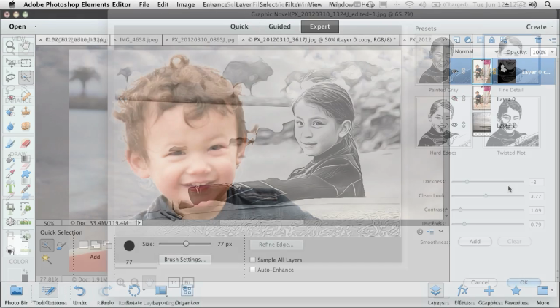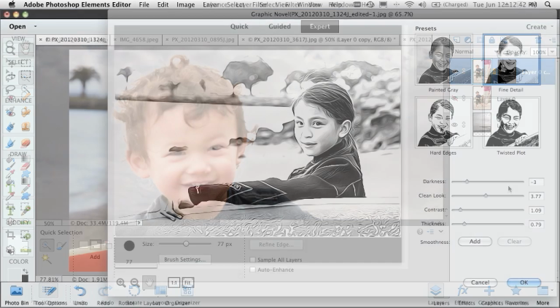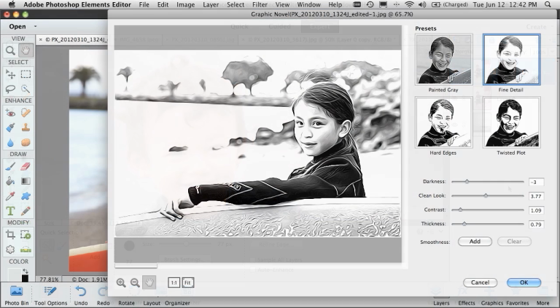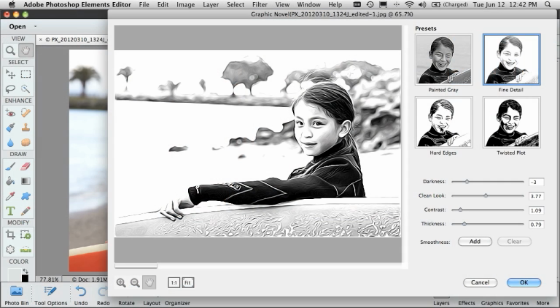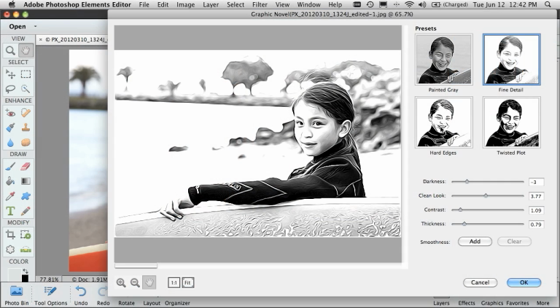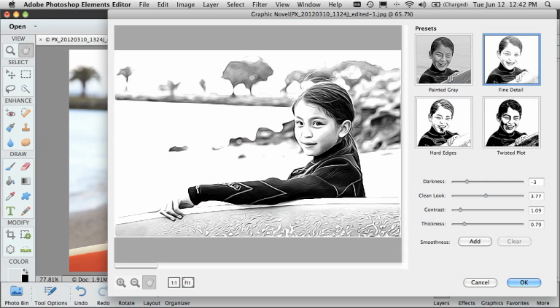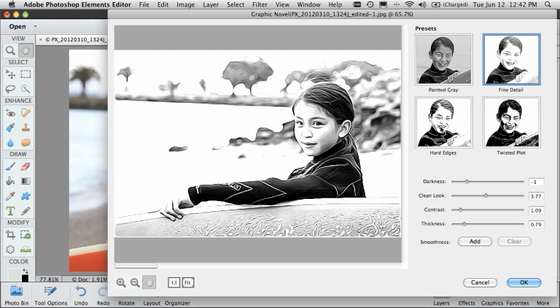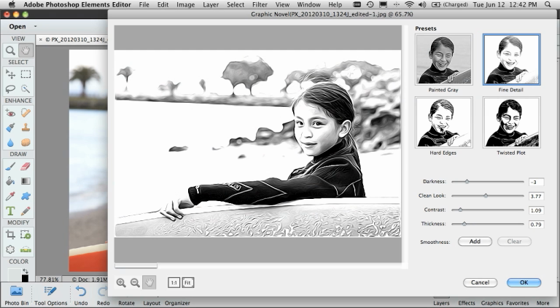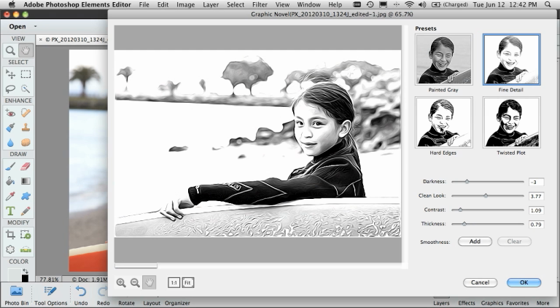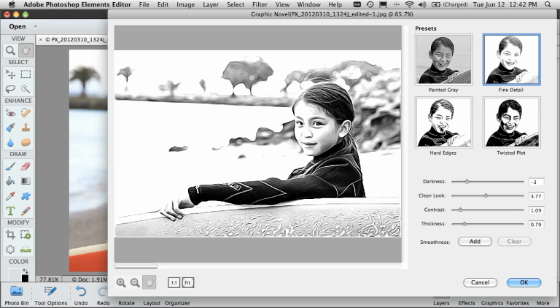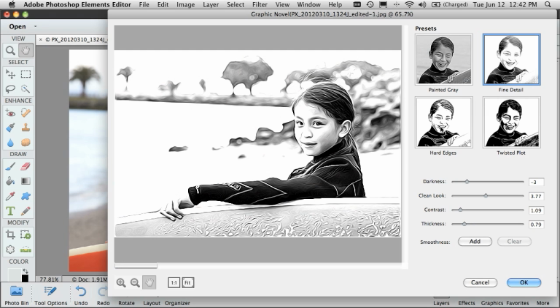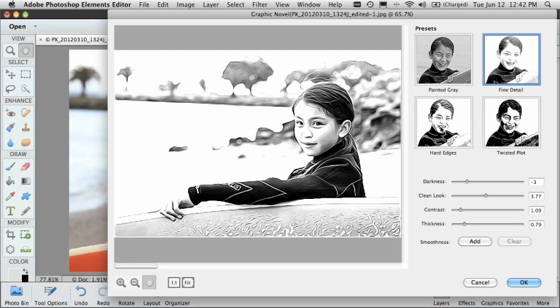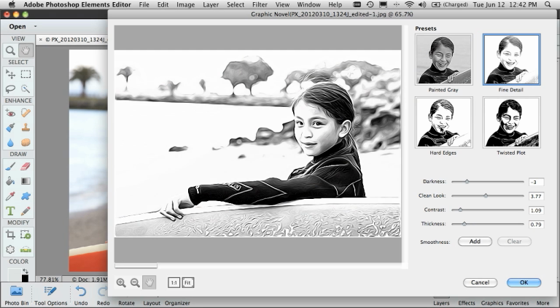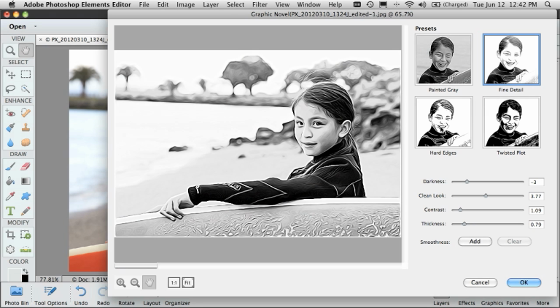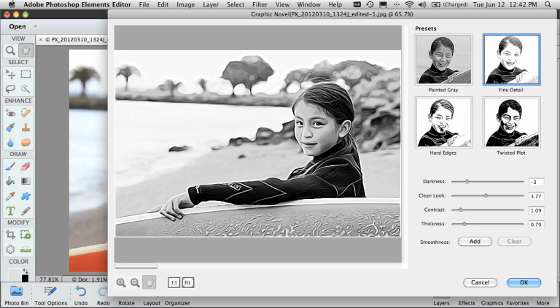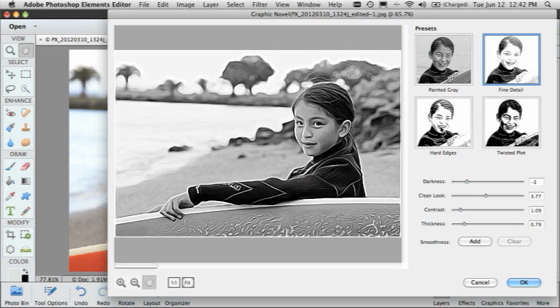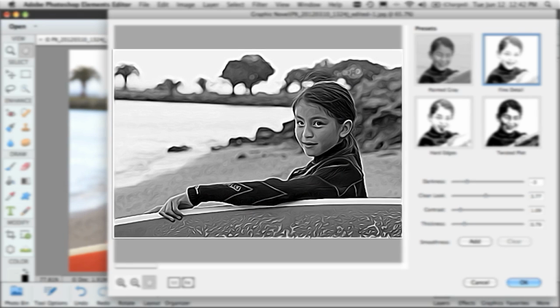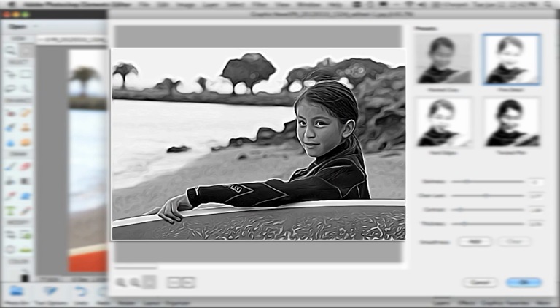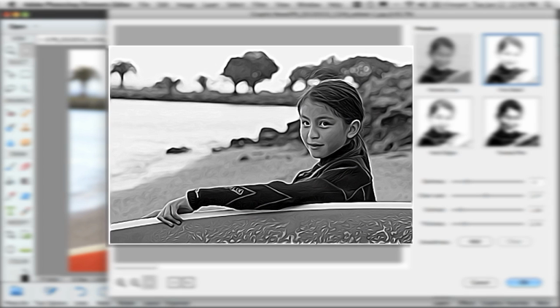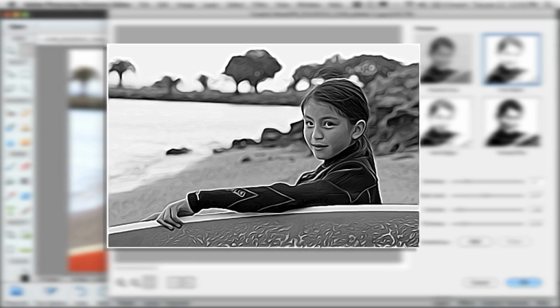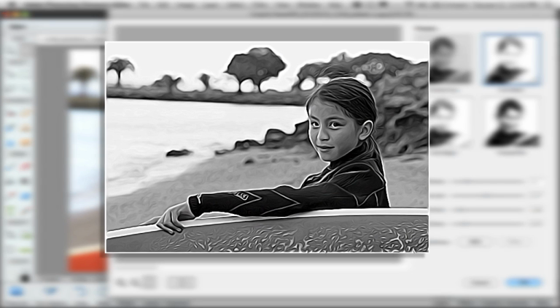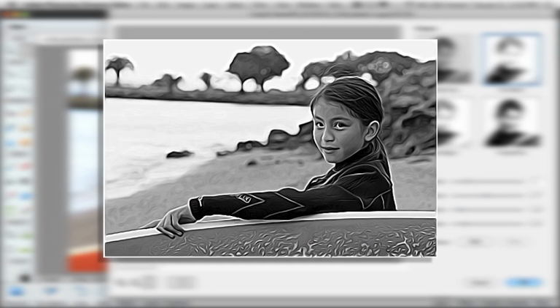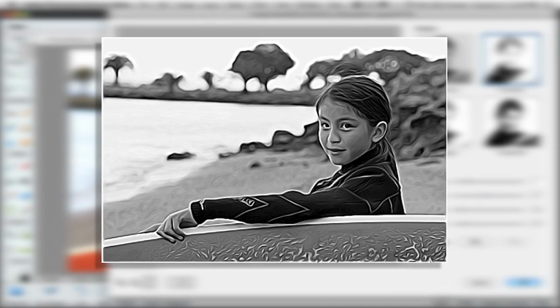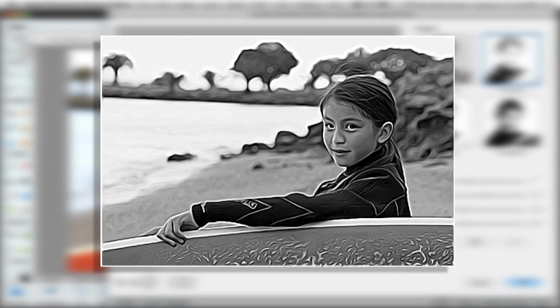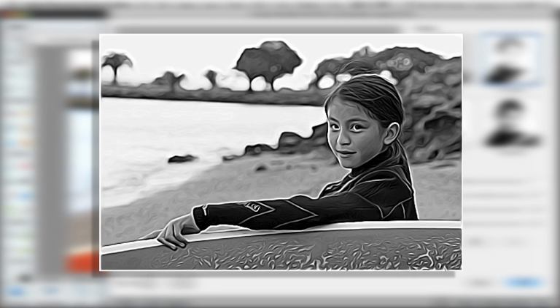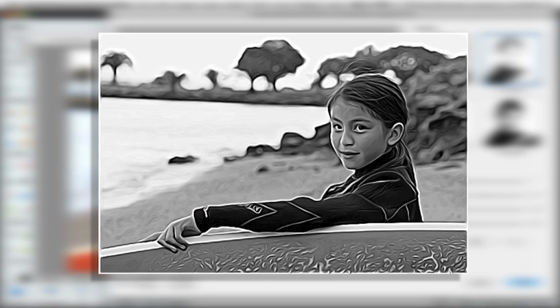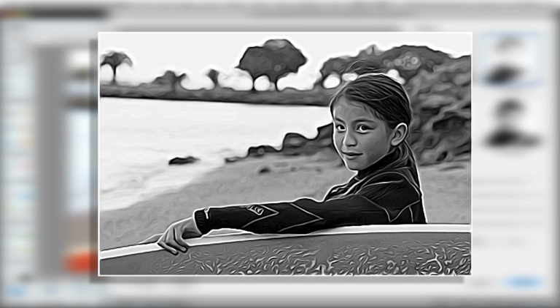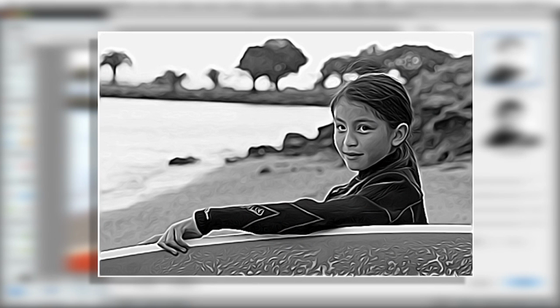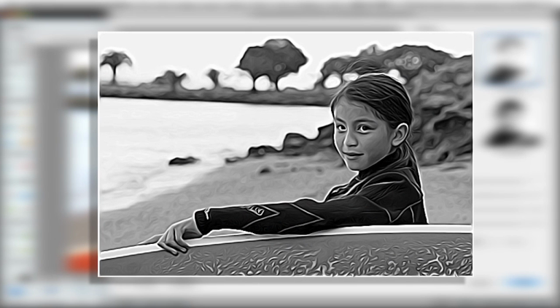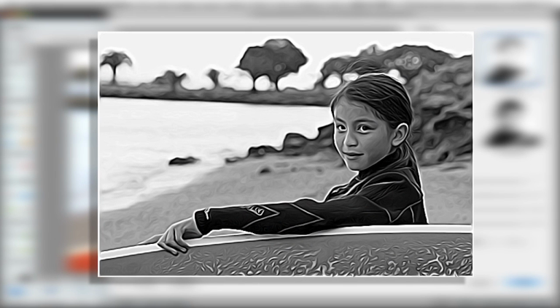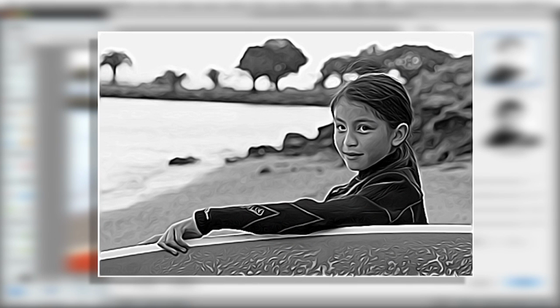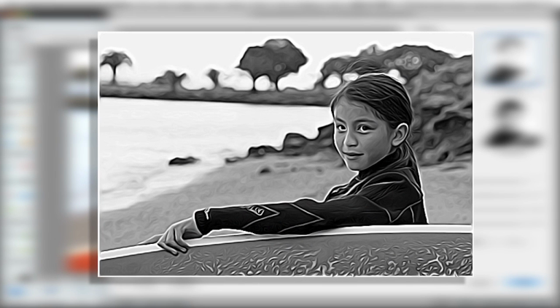With new Photoshop Elements 11, you can be more relaxed and in the moment when taking your pictures anywhere.